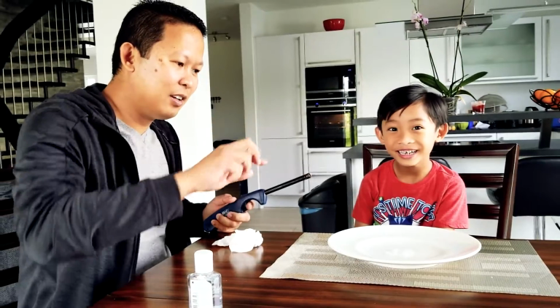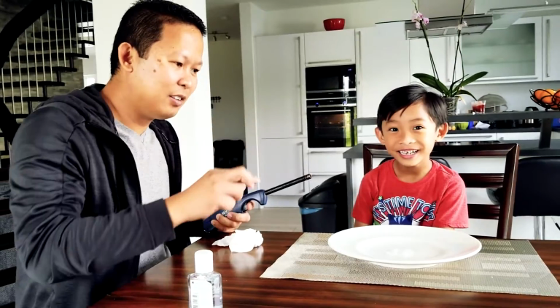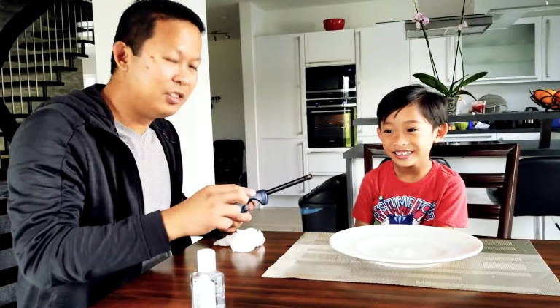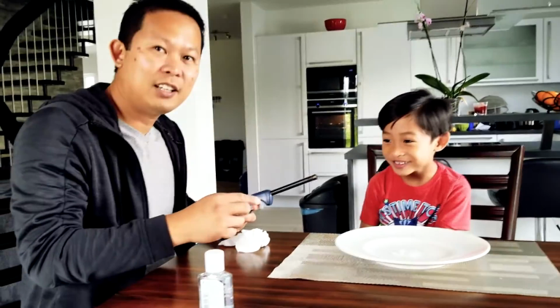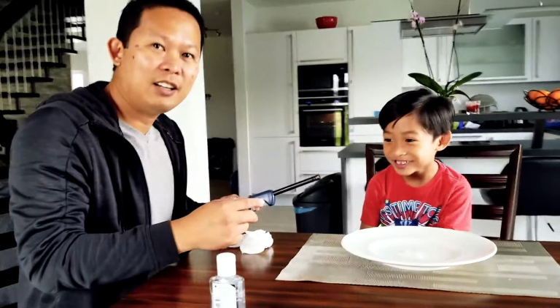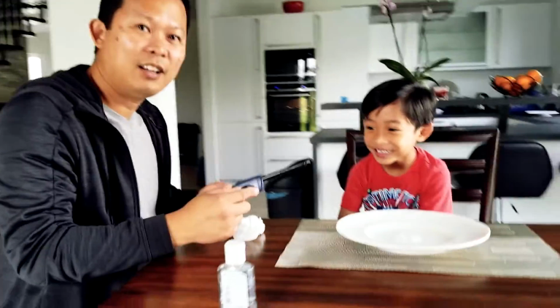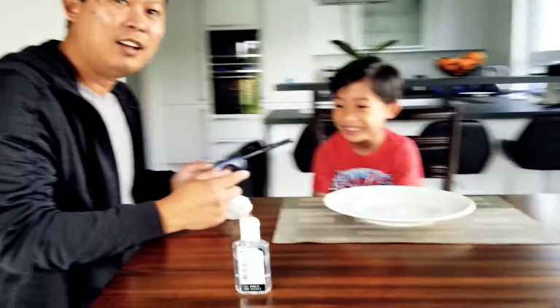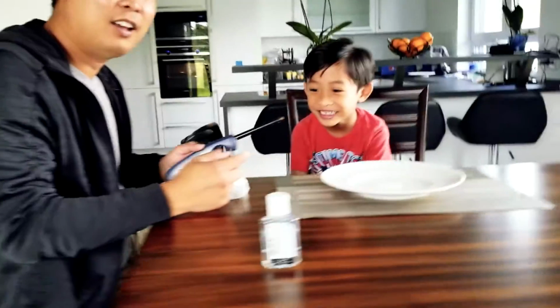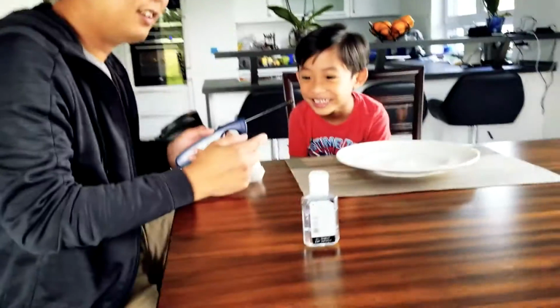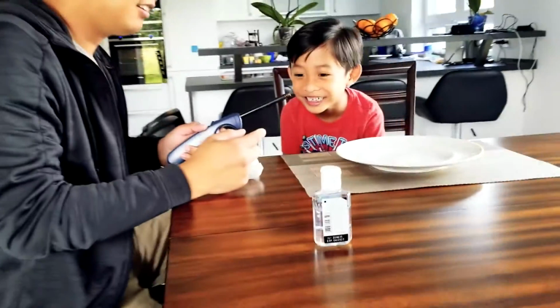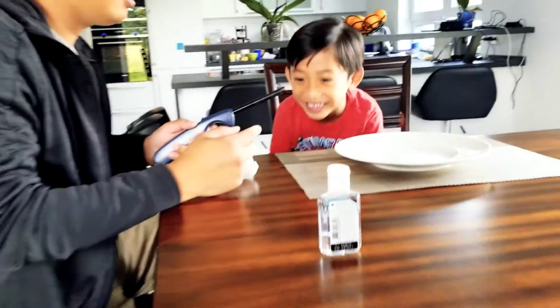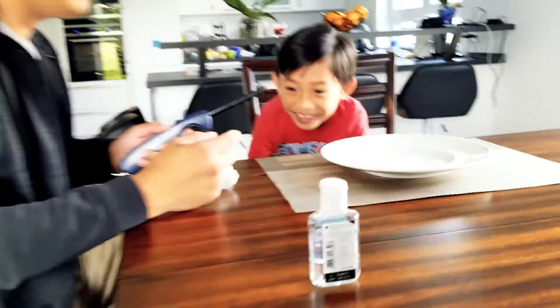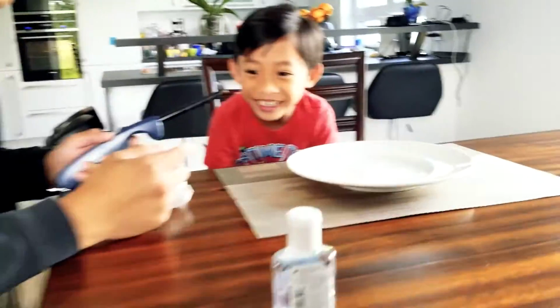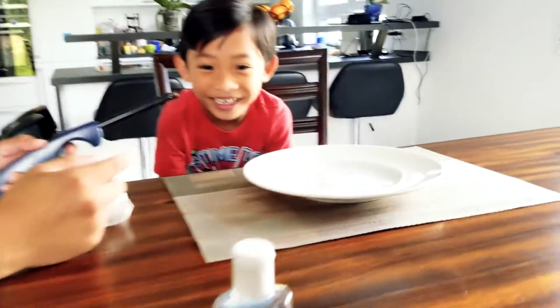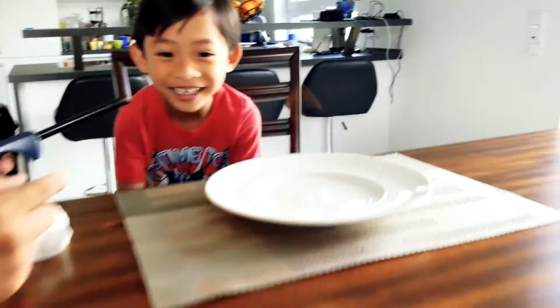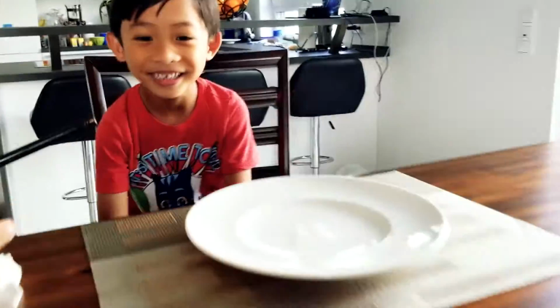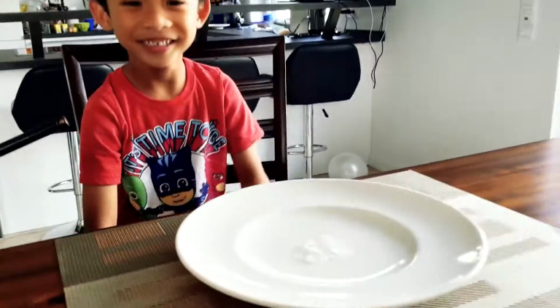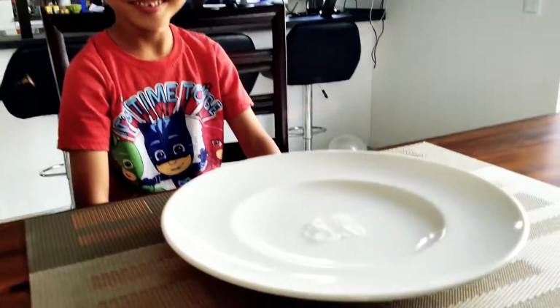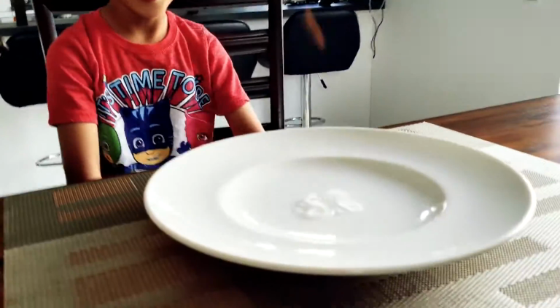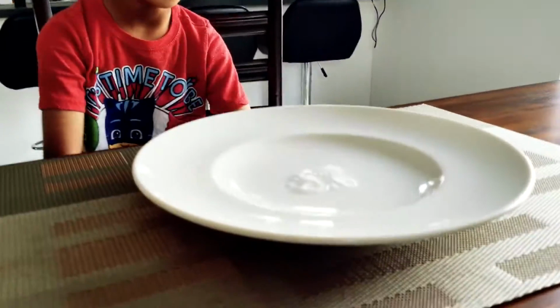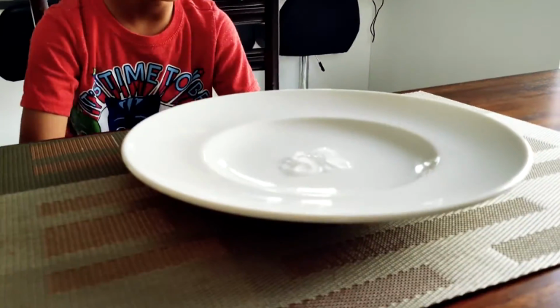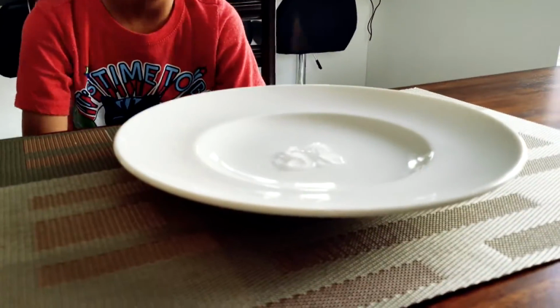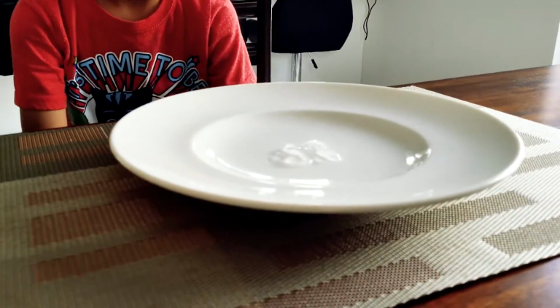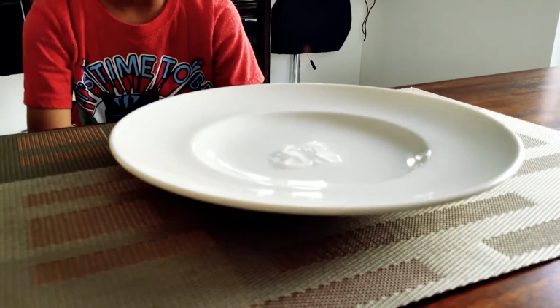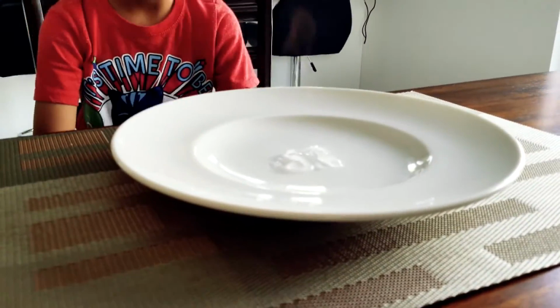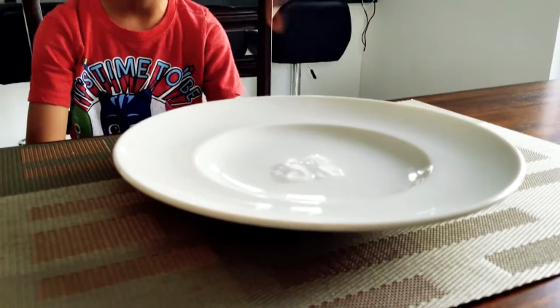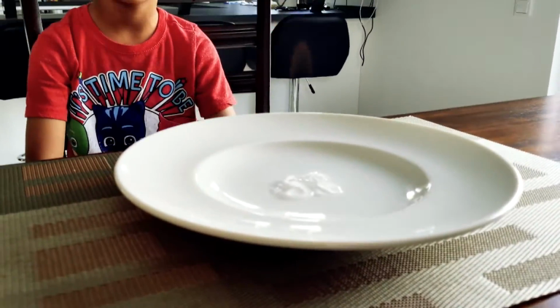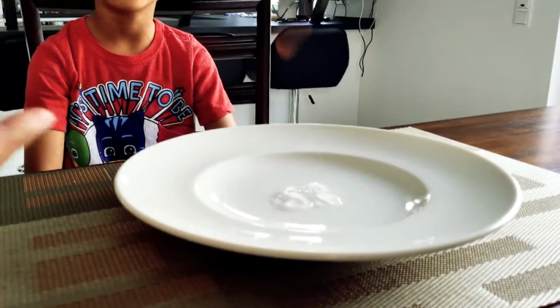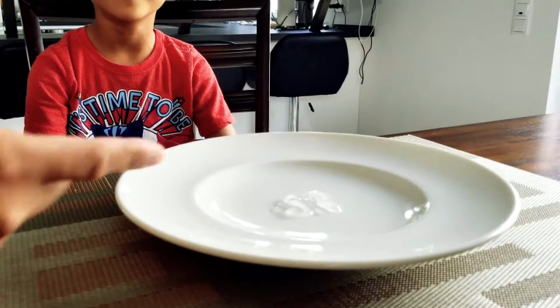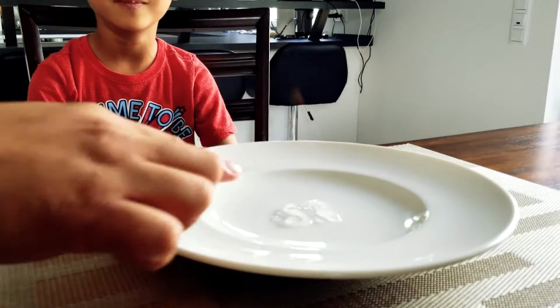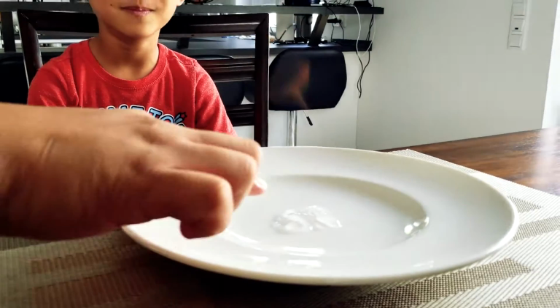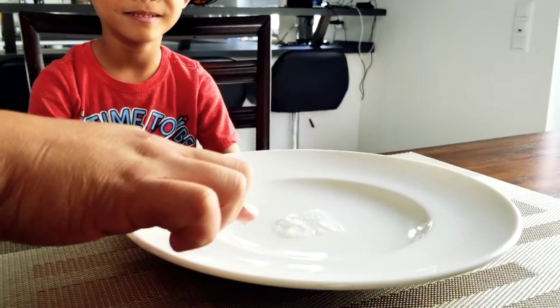Can you see it? No. You go first. Wow! Watch this.